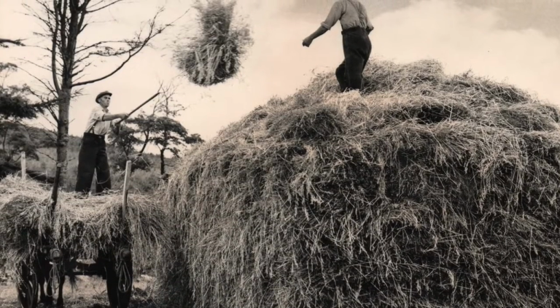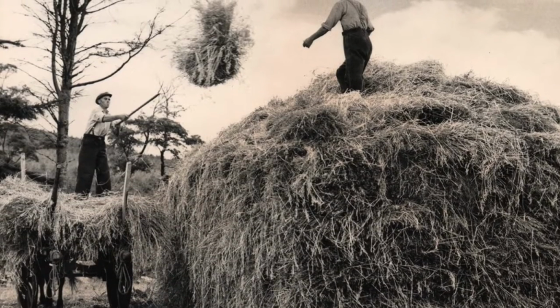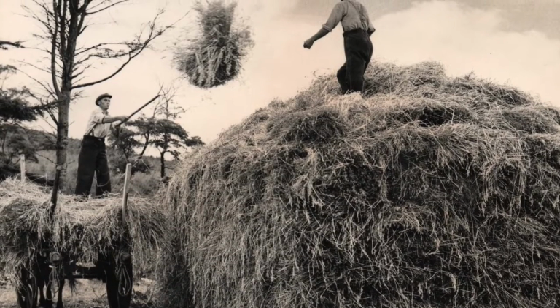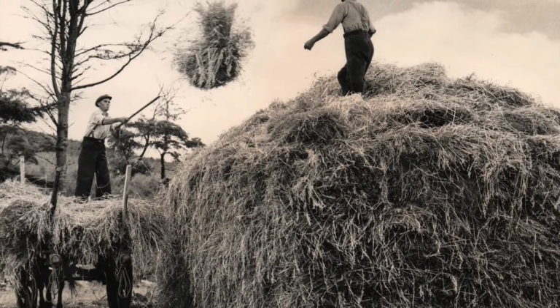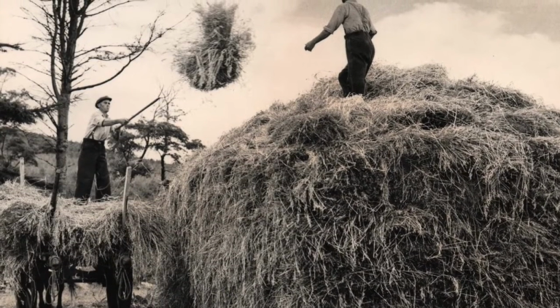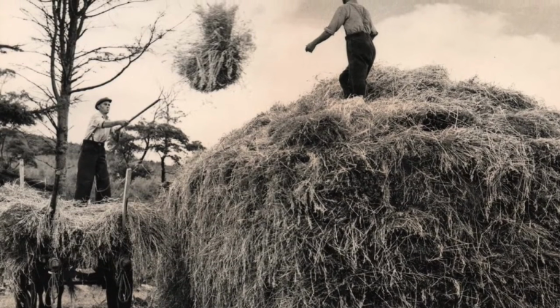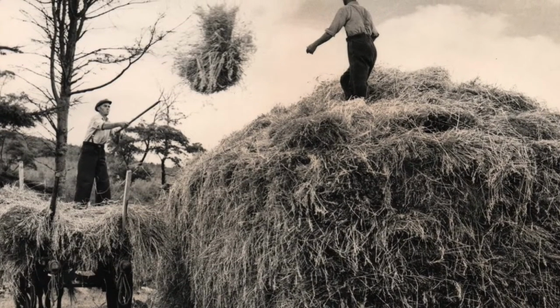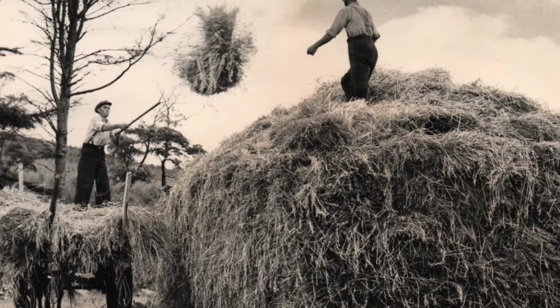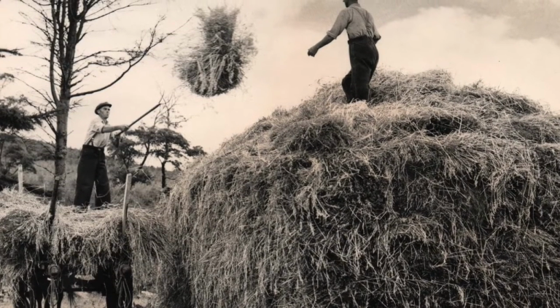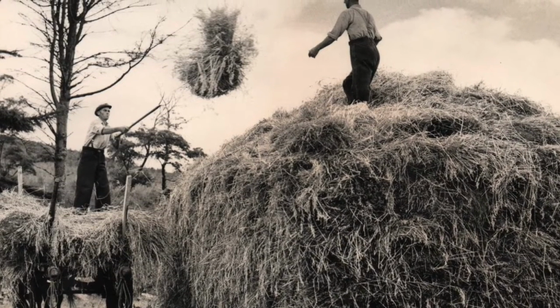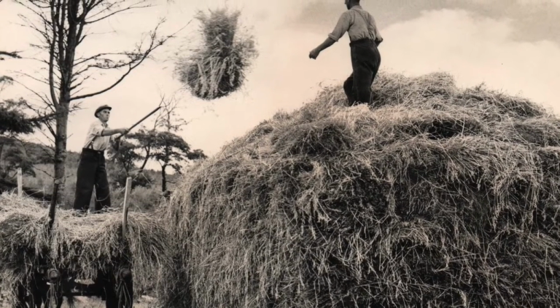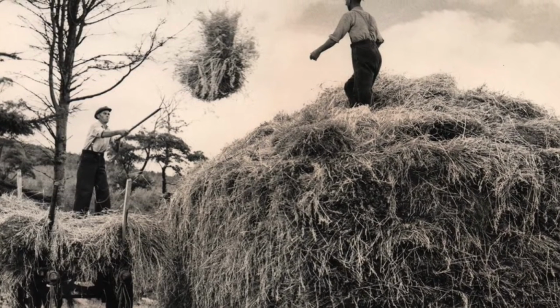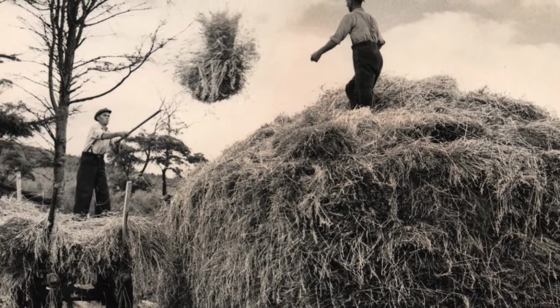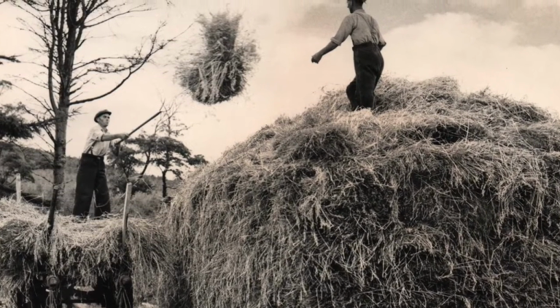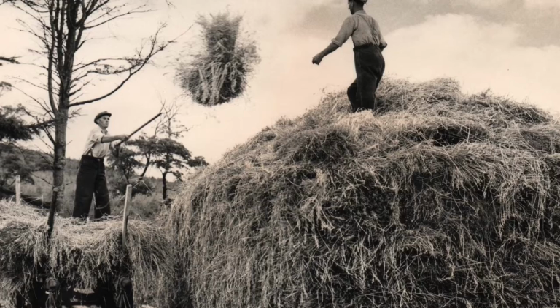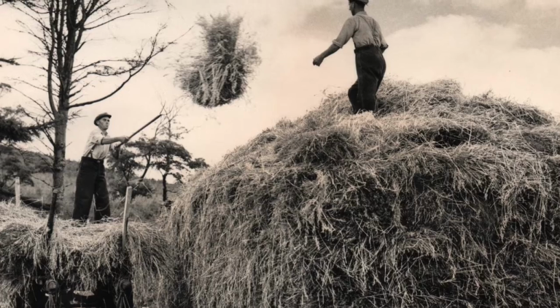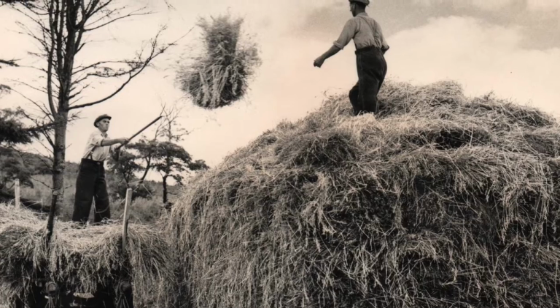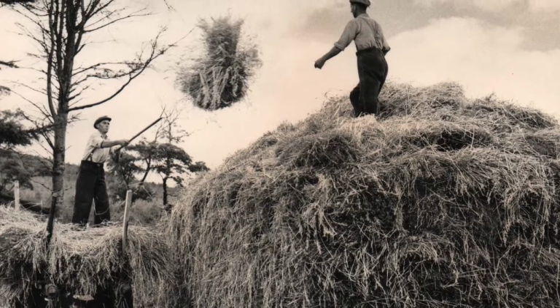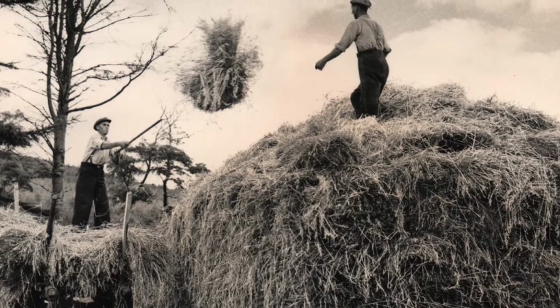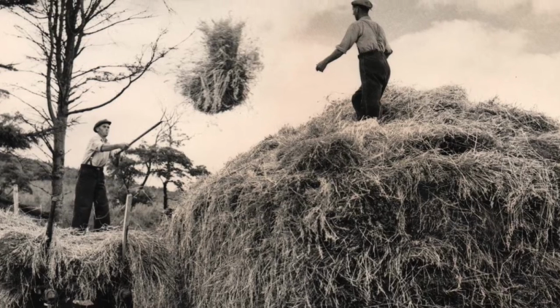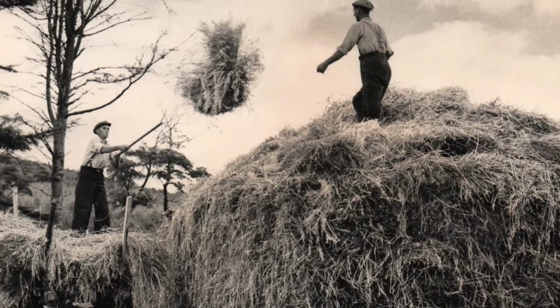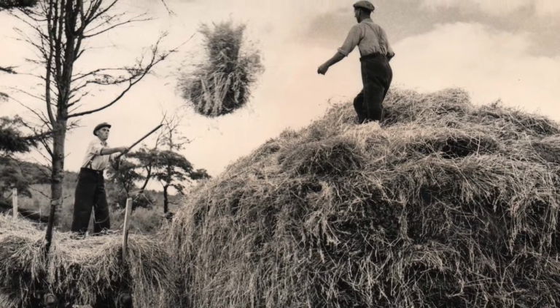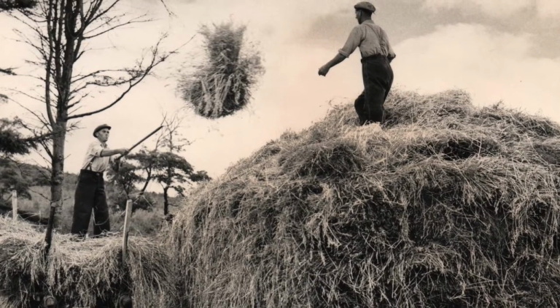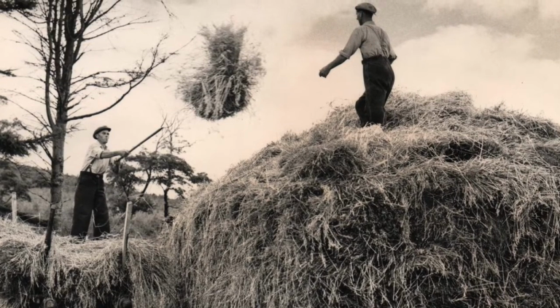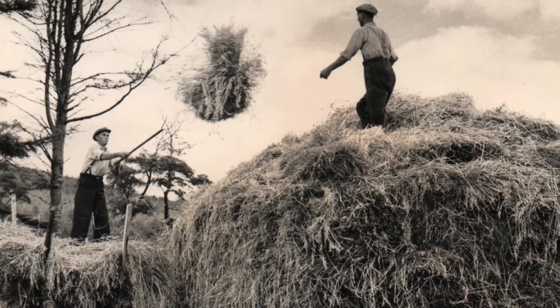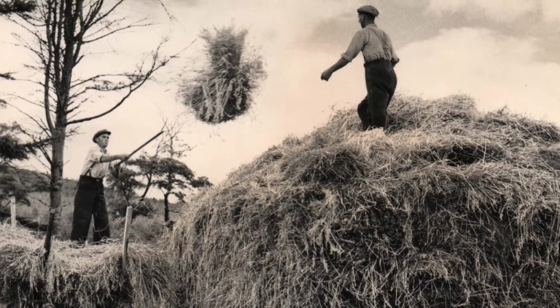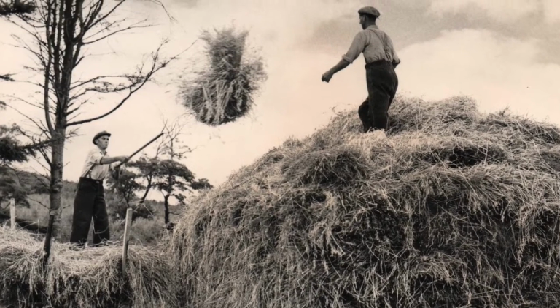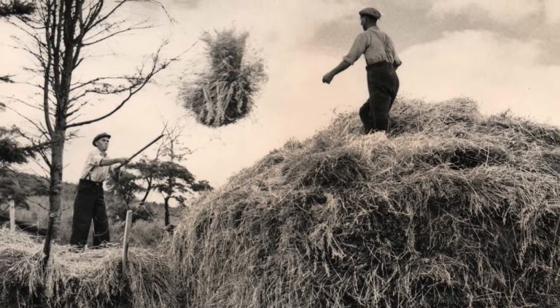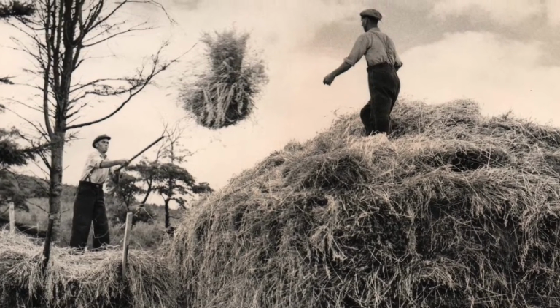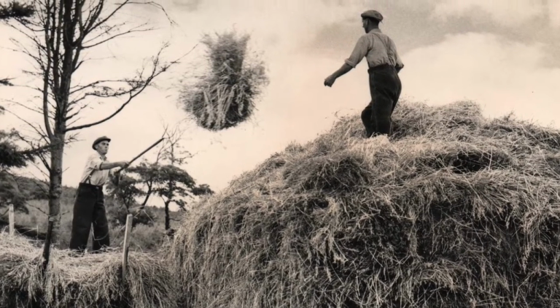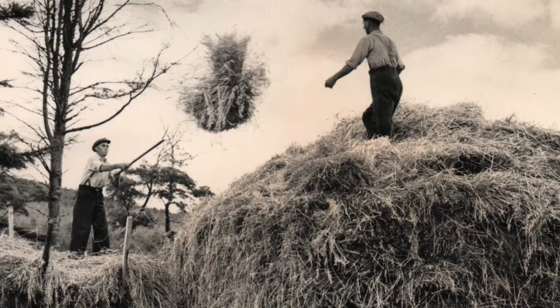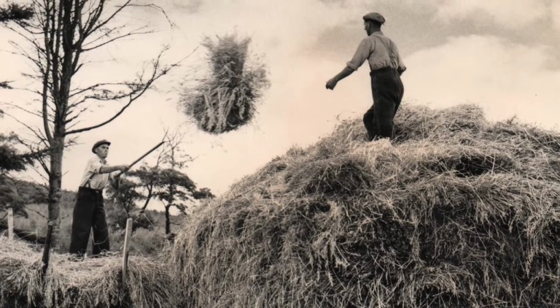Because of the knowledge needed to build a haystack, it was considered a highly skilled task.